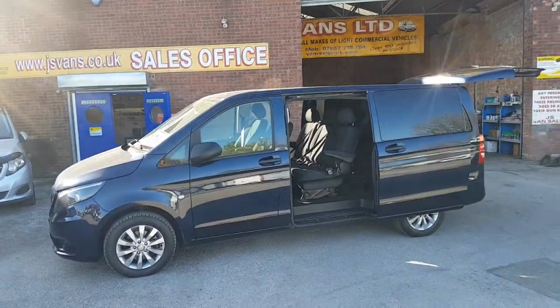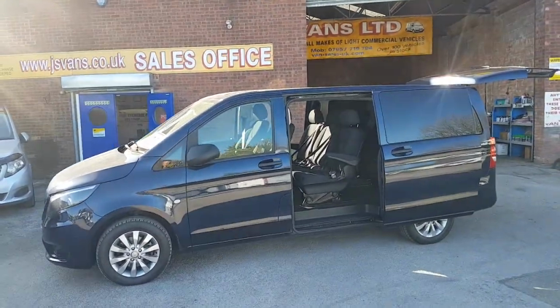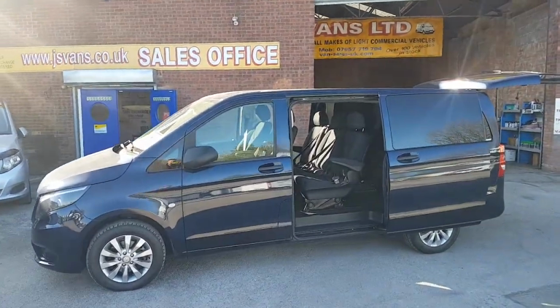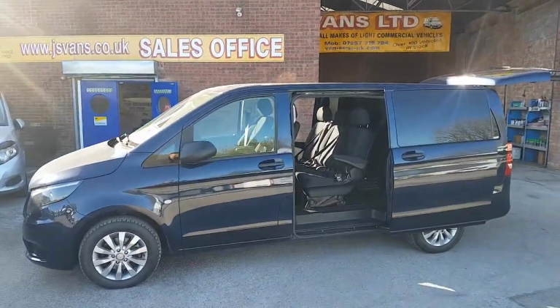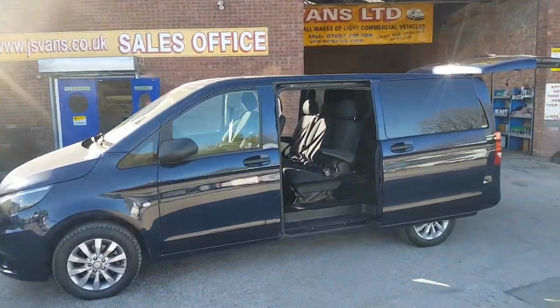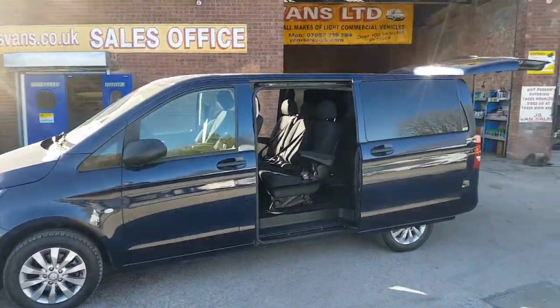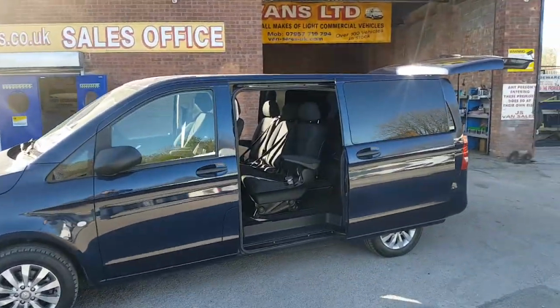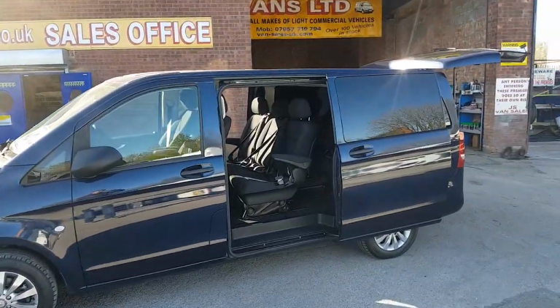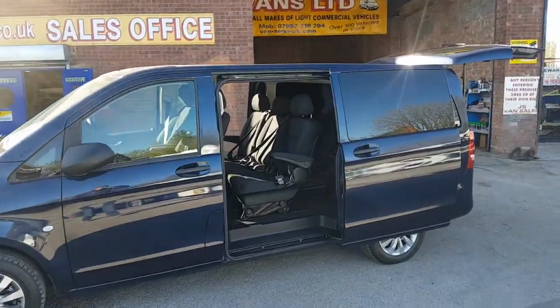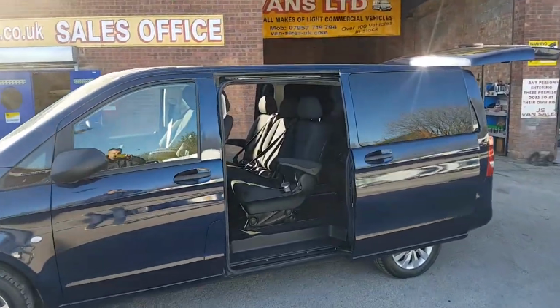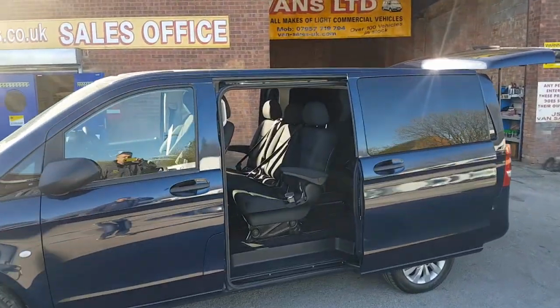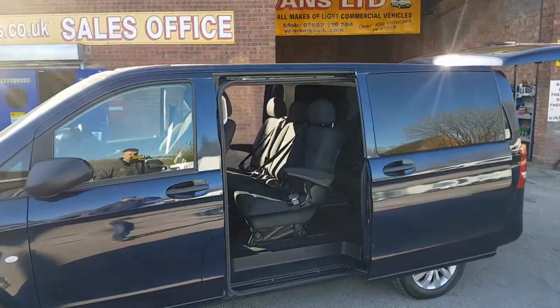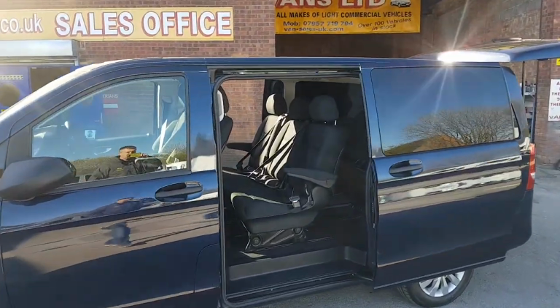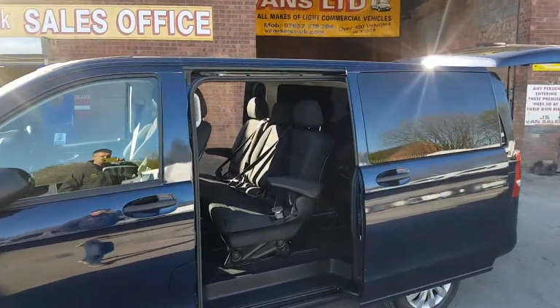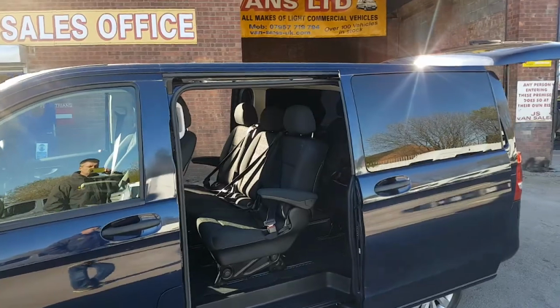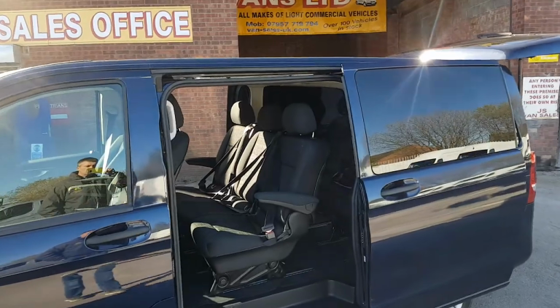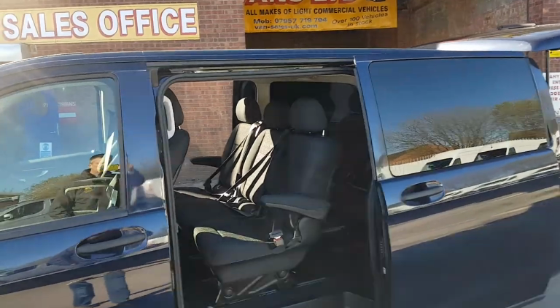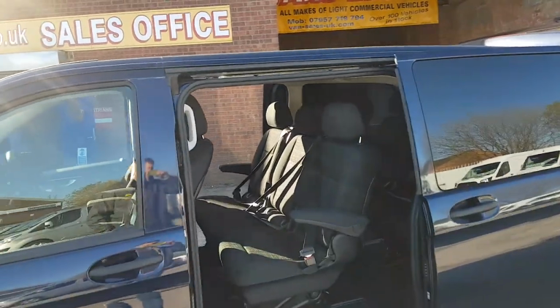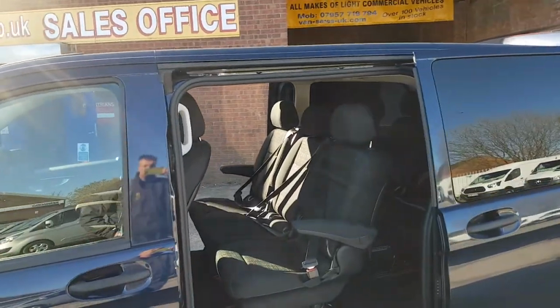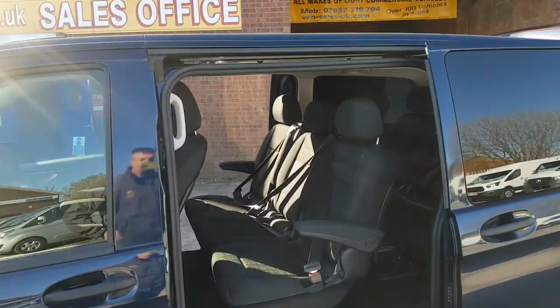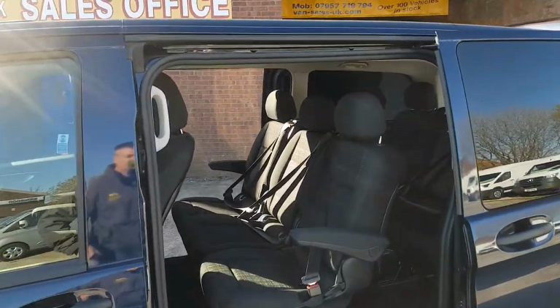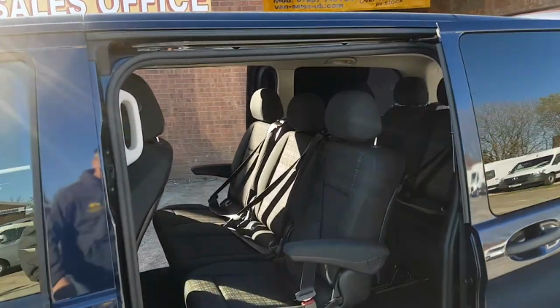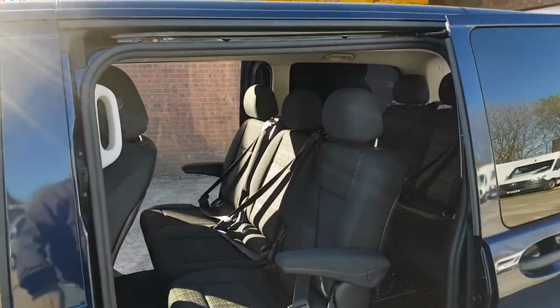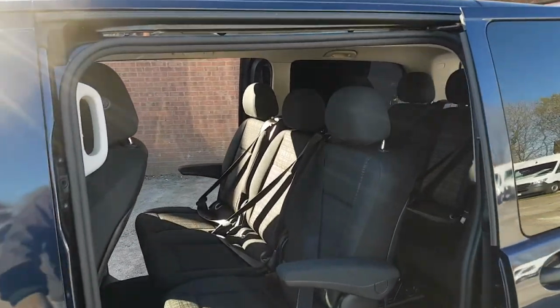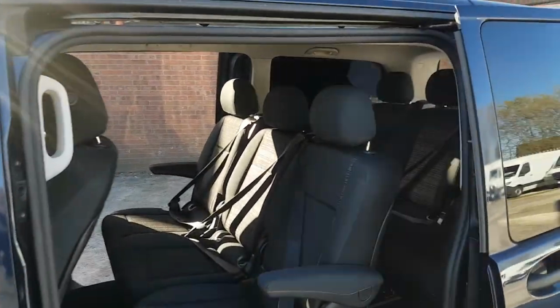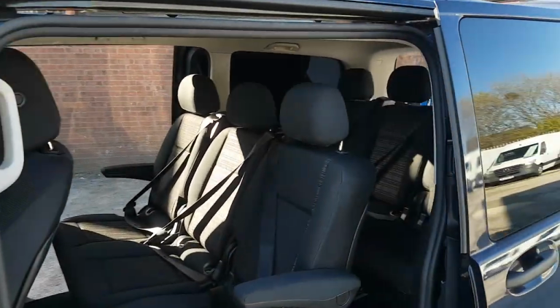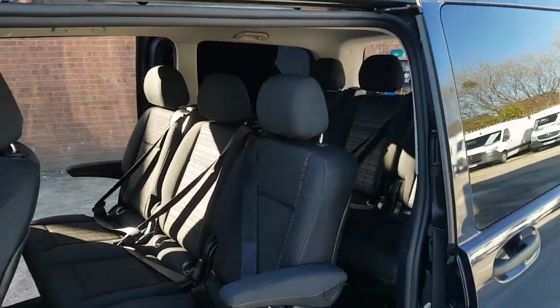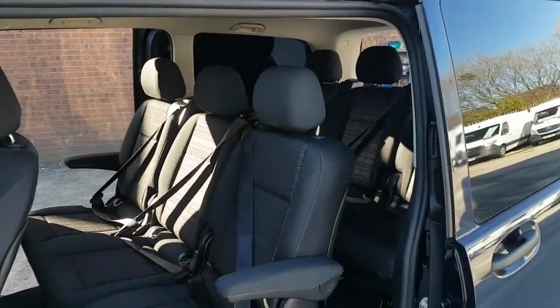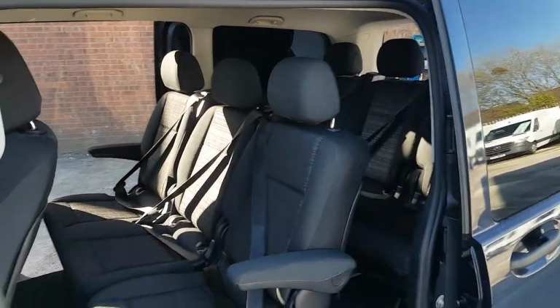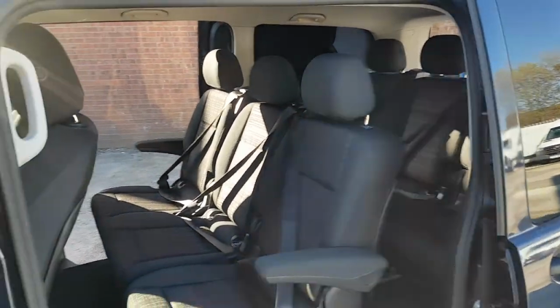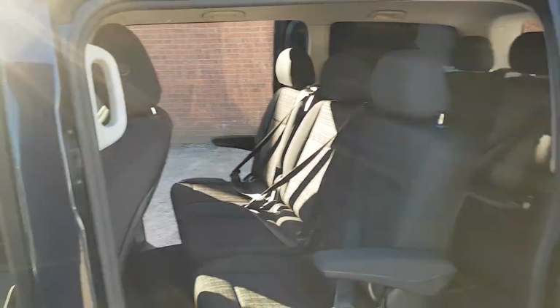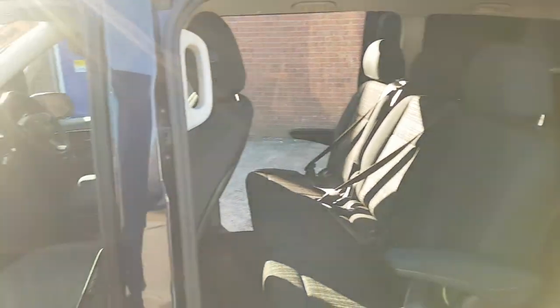Same-day finance deals are available. If you're looking for finance, there are no deposit finance deals available on this one as well.